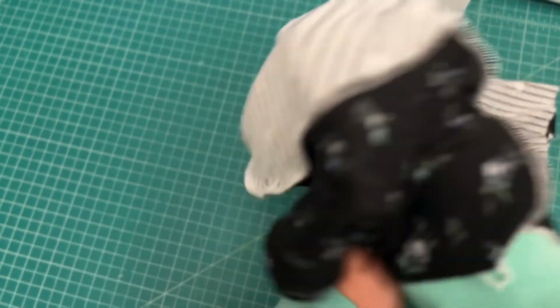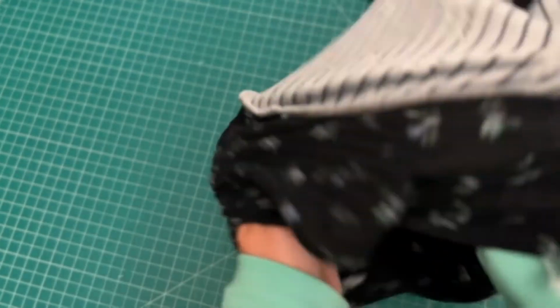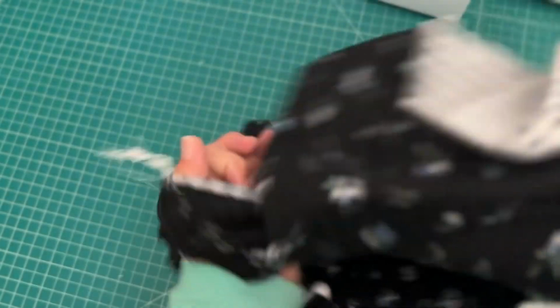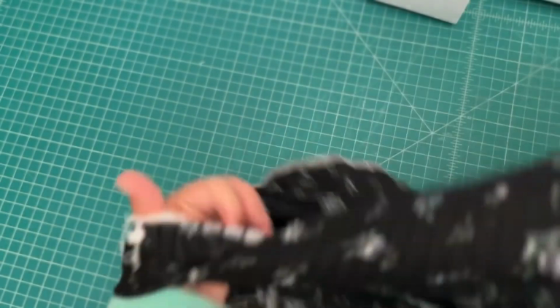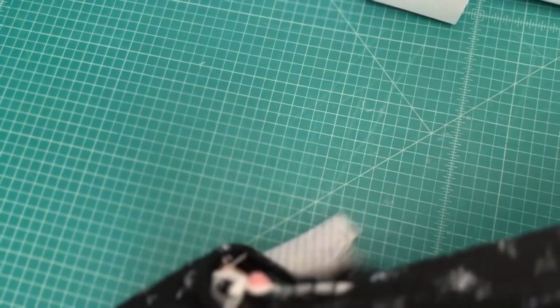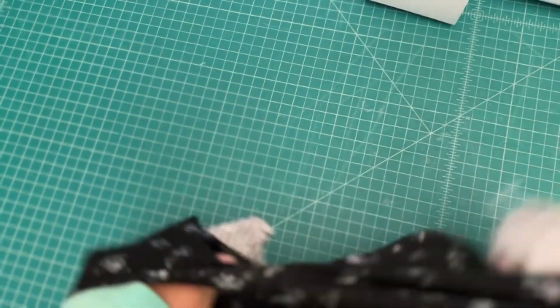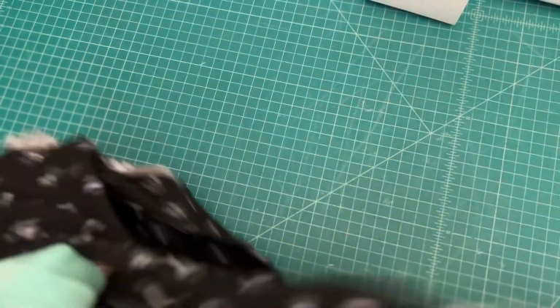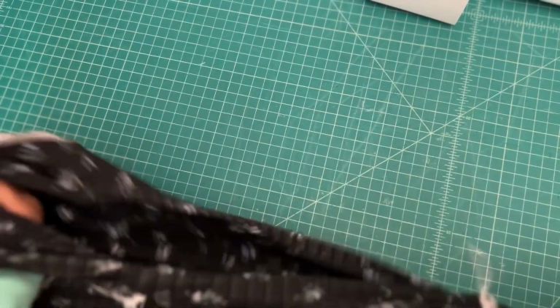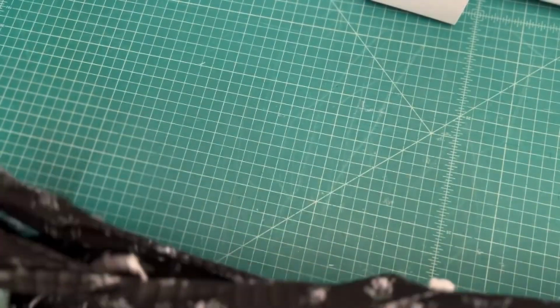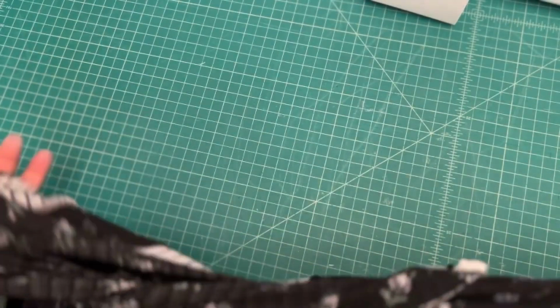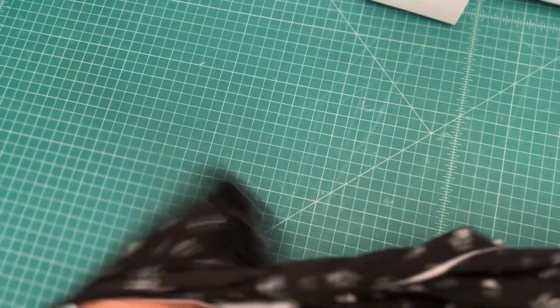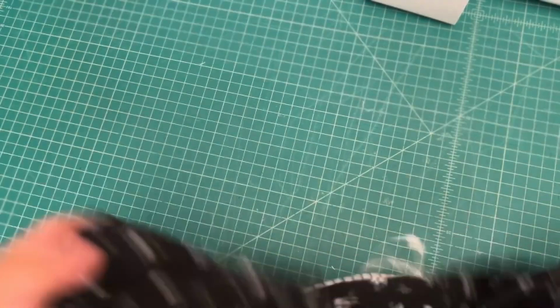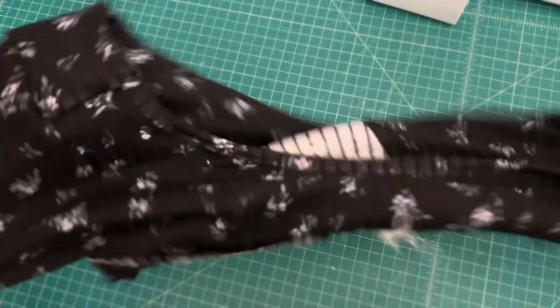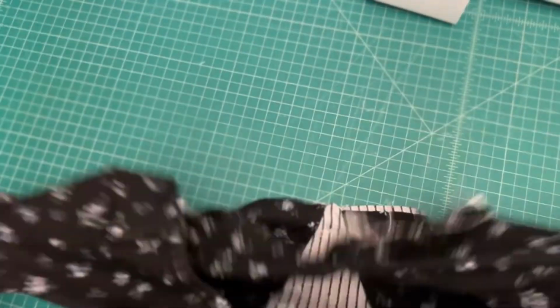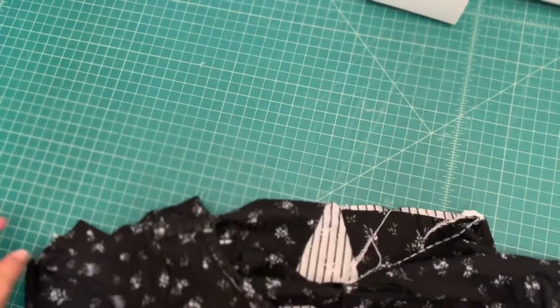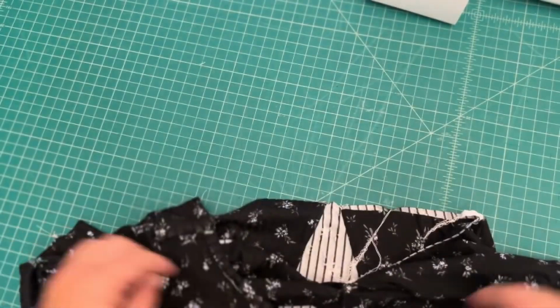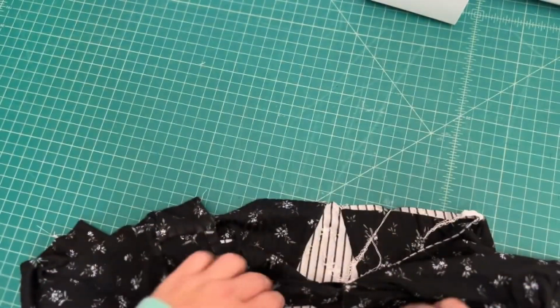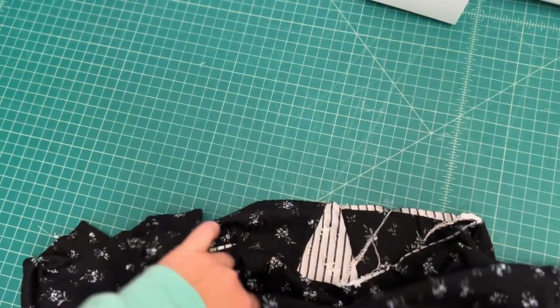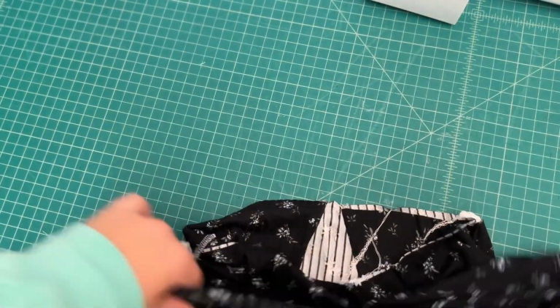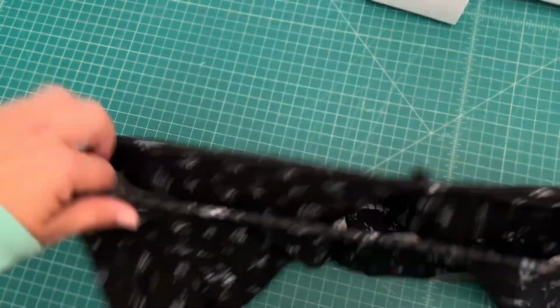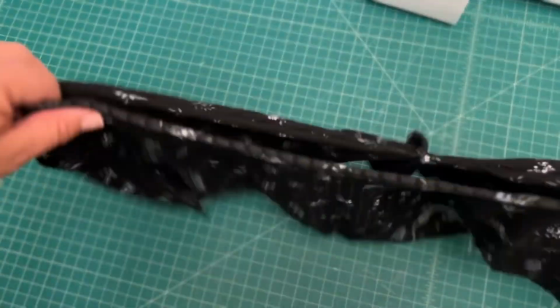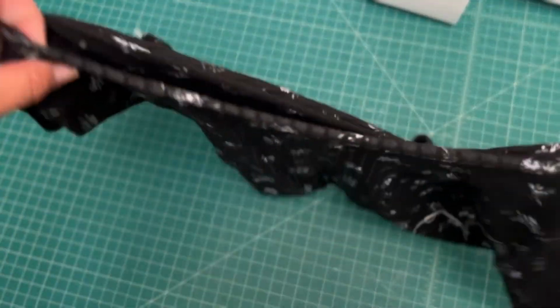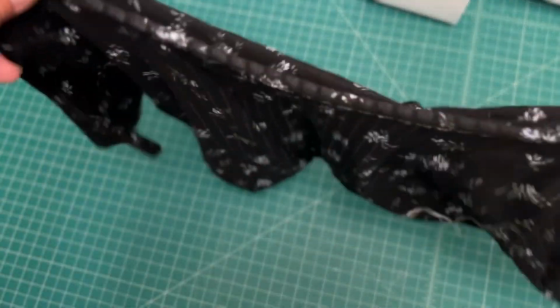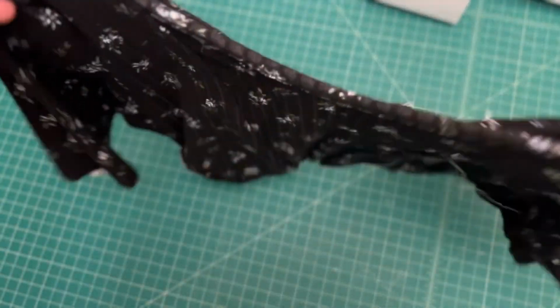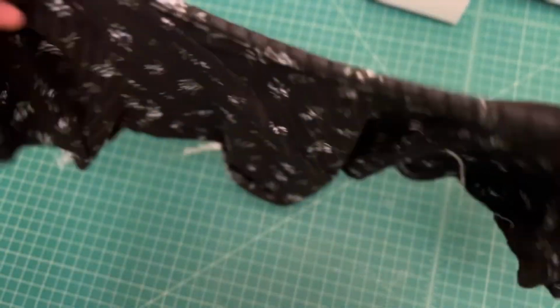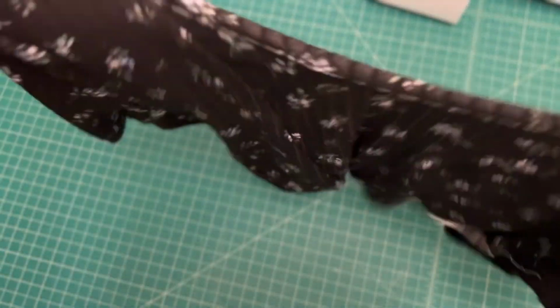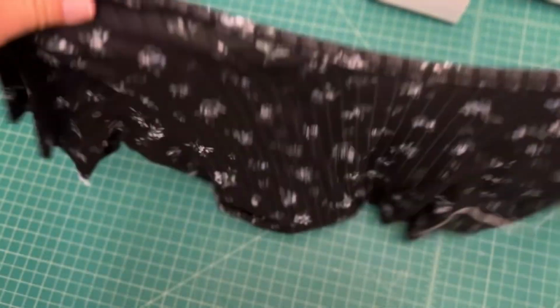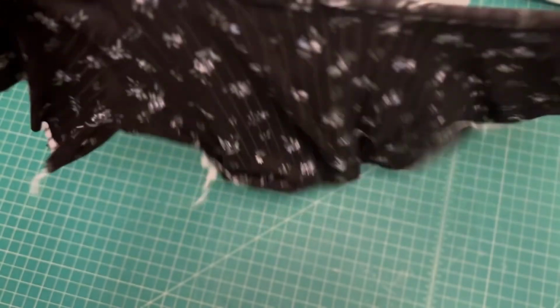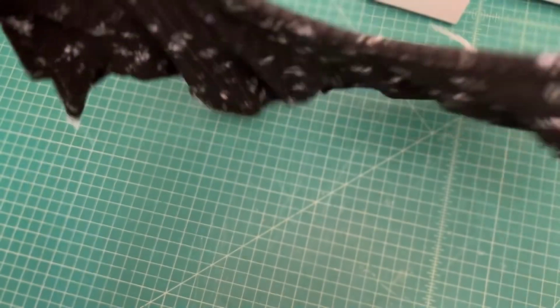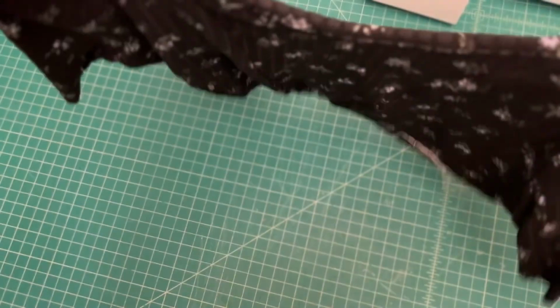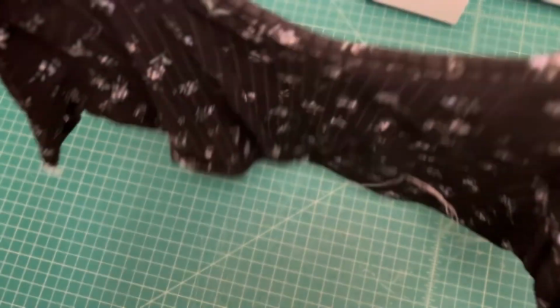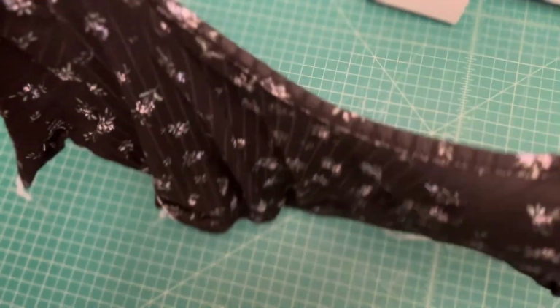Once you've attached your sleeves, you have the option of hemming them, or if you wanted to leave them raw, you could do that.